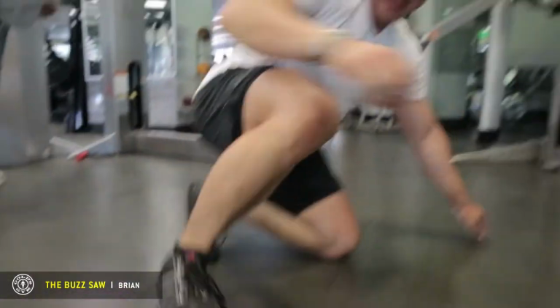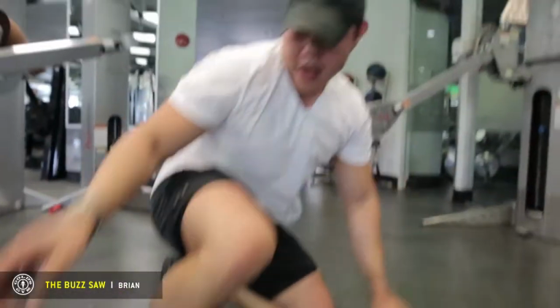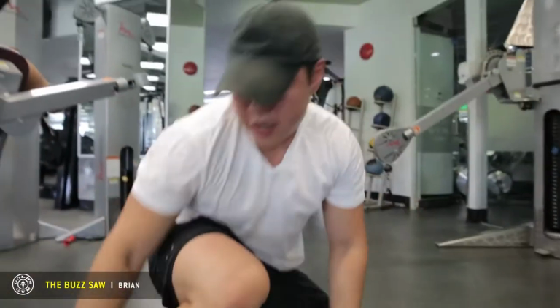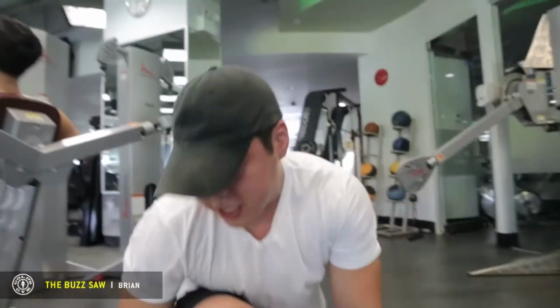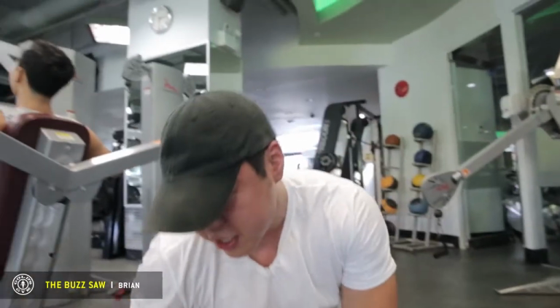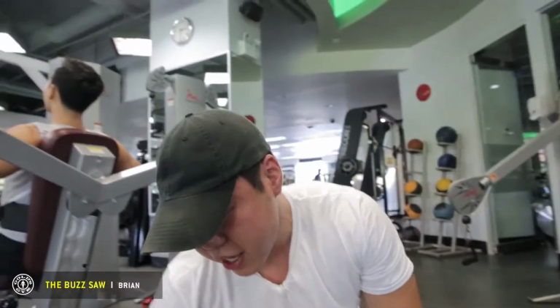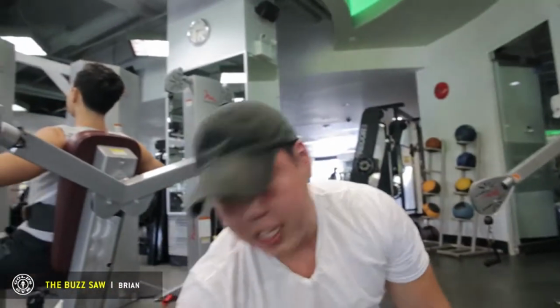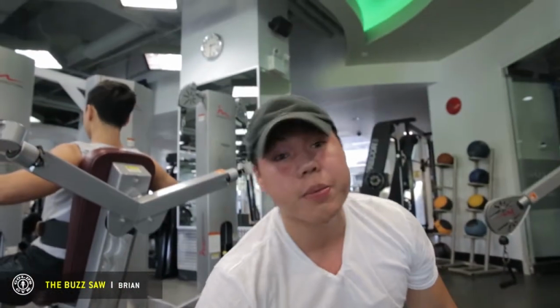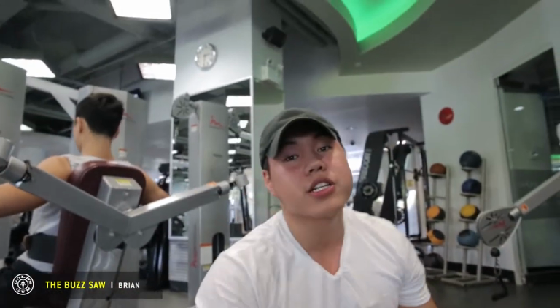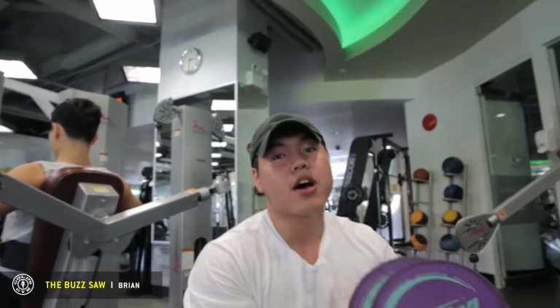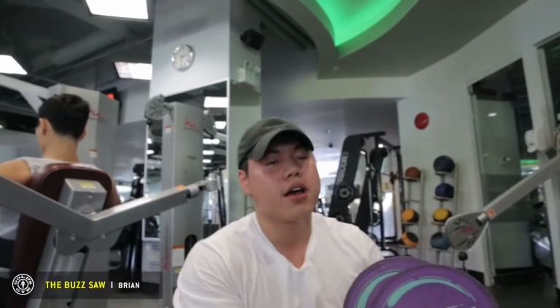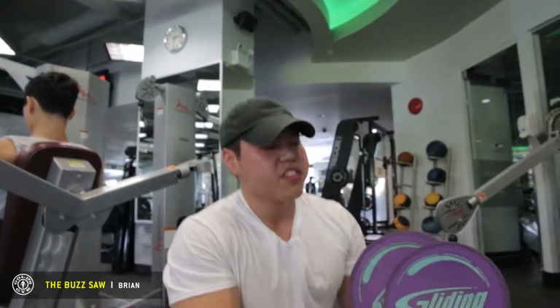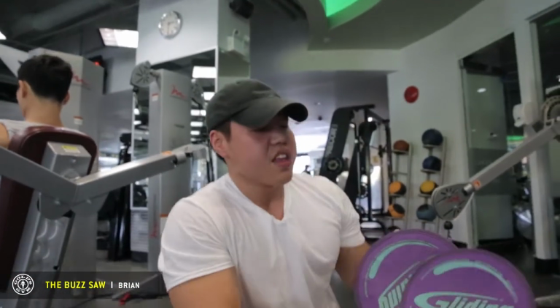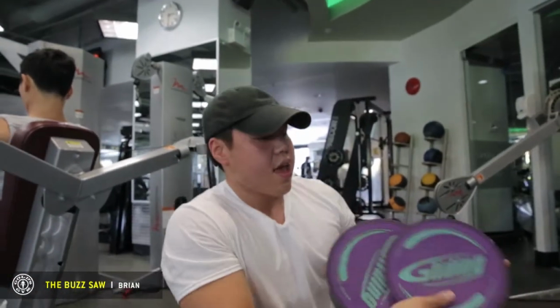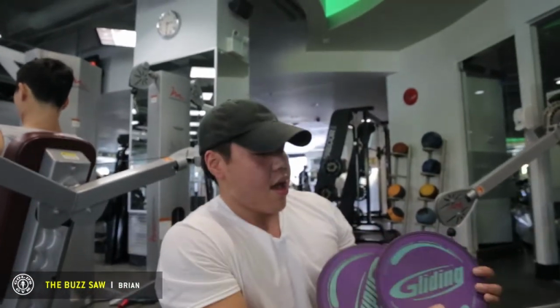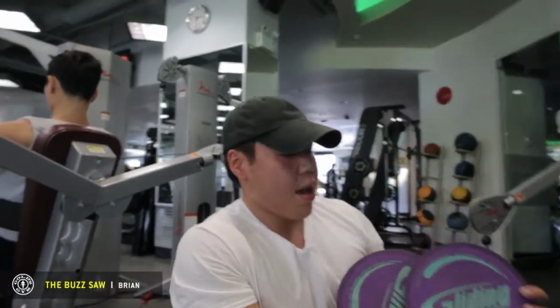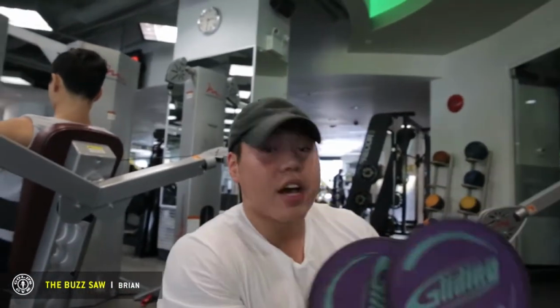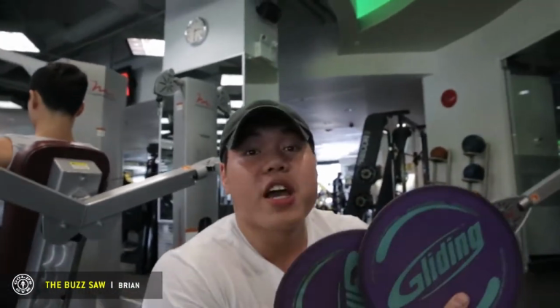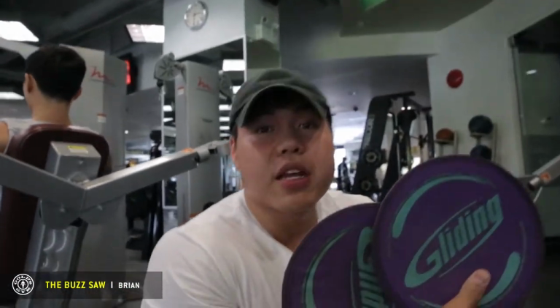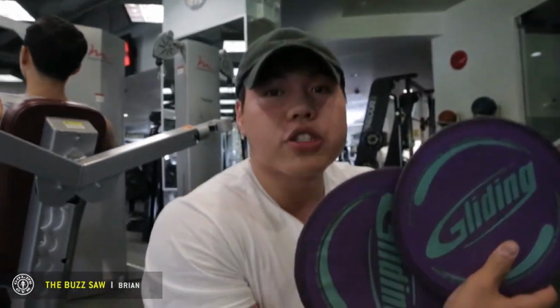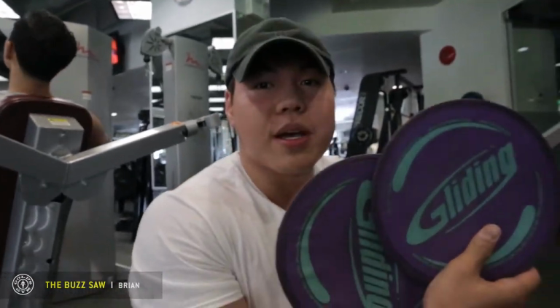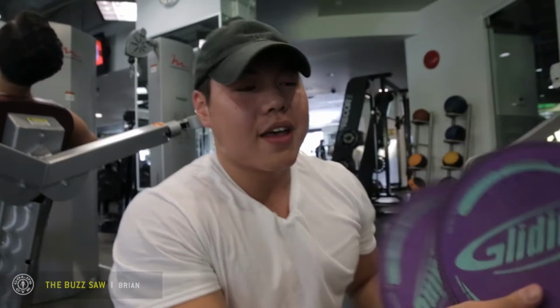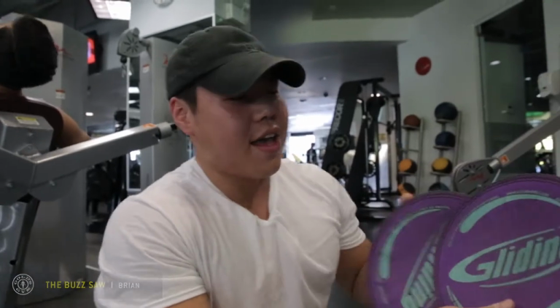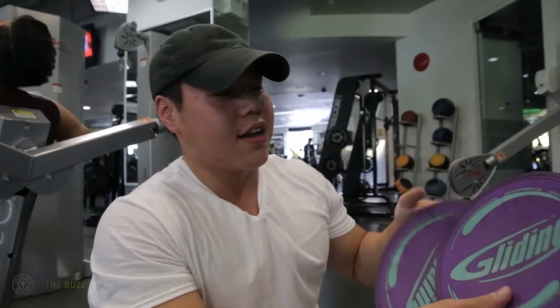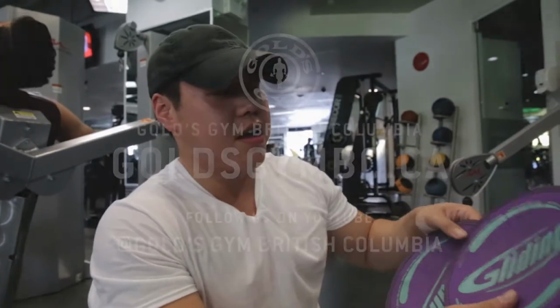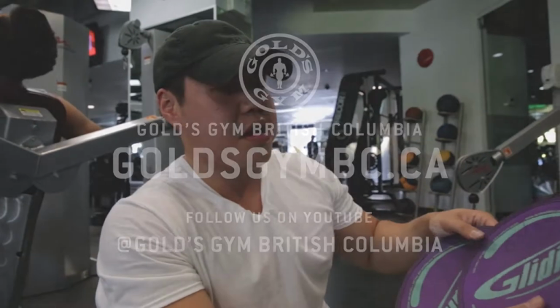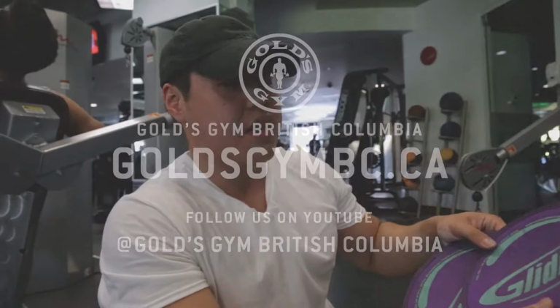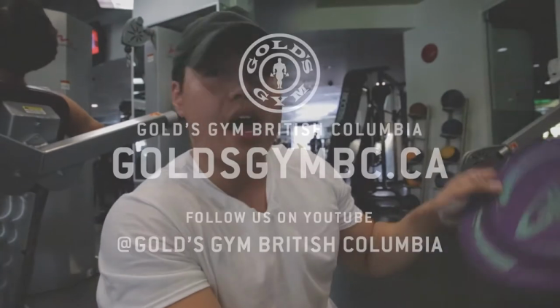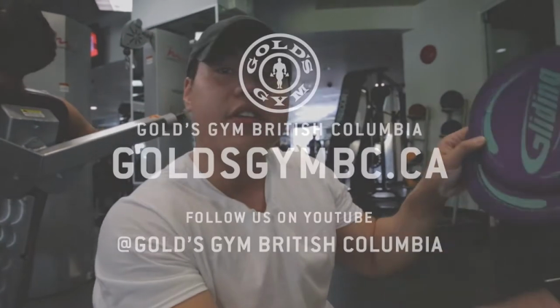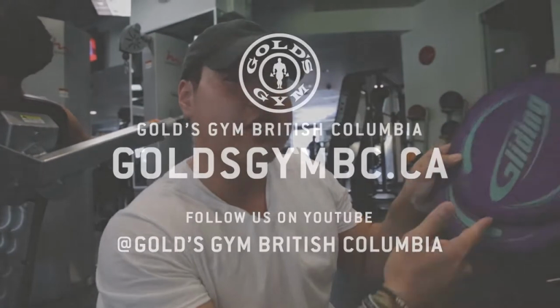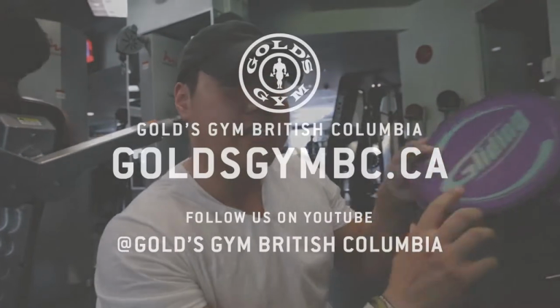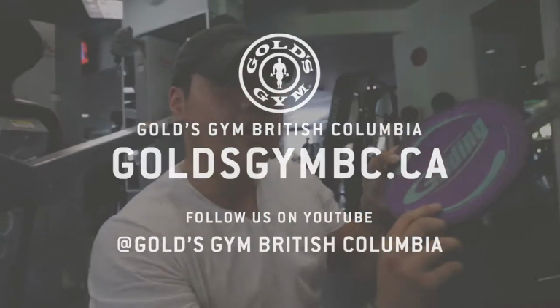Again, that's the buzzsaw. Come find me at Gold's Gym, and feel free to try this out.